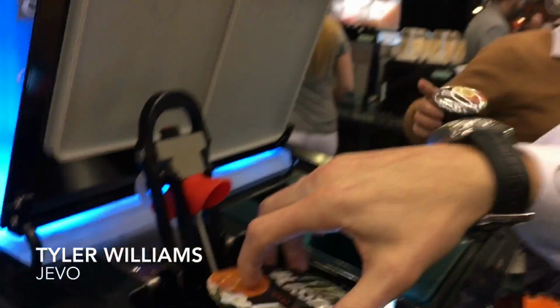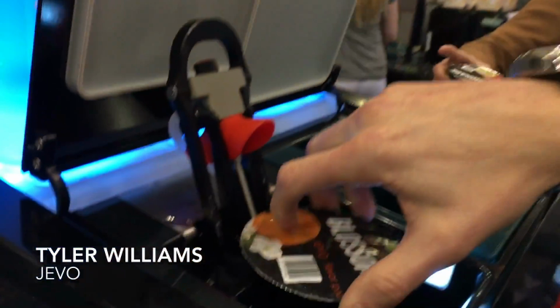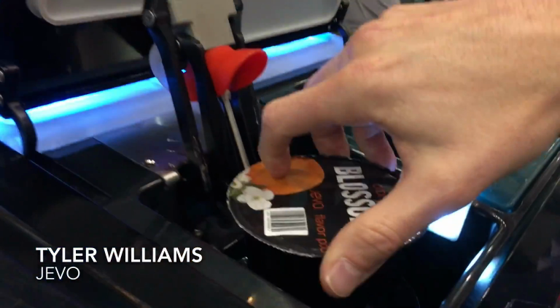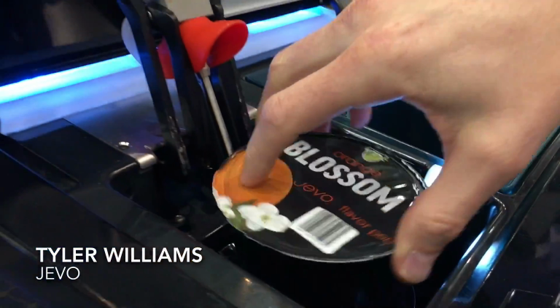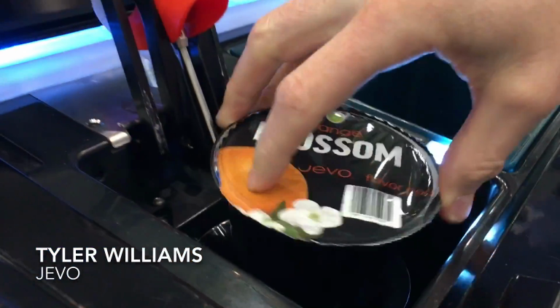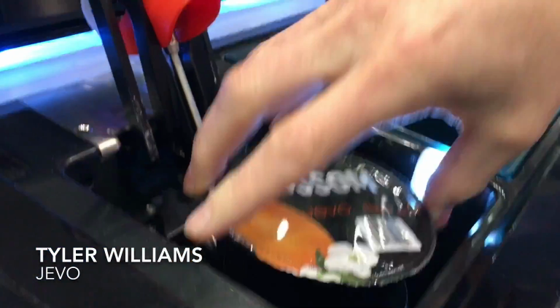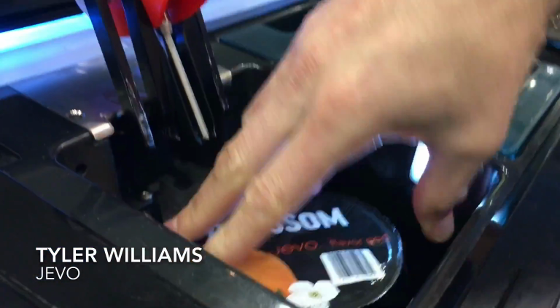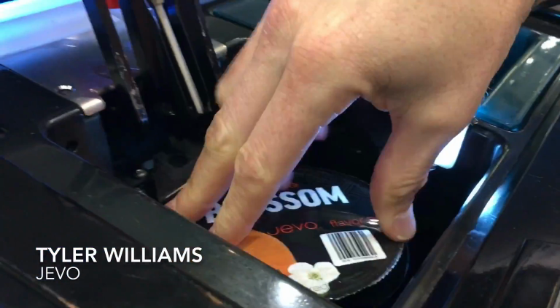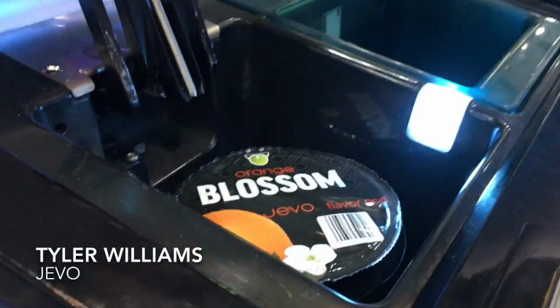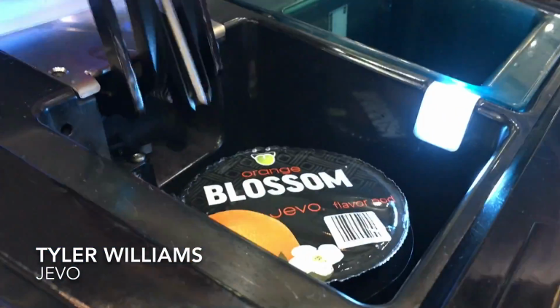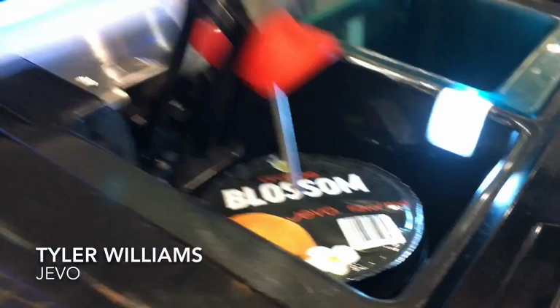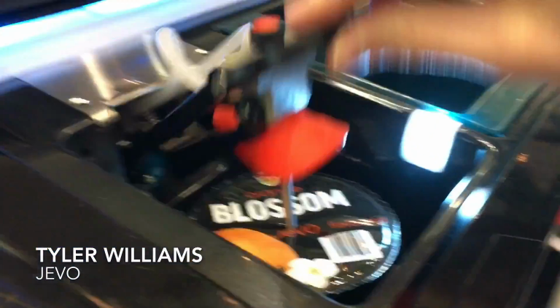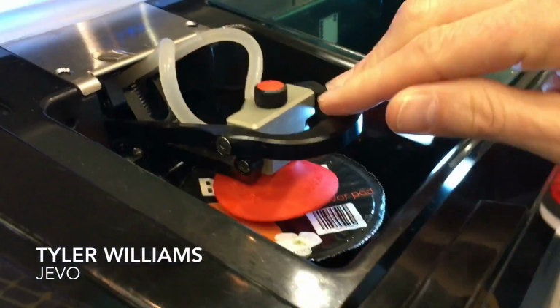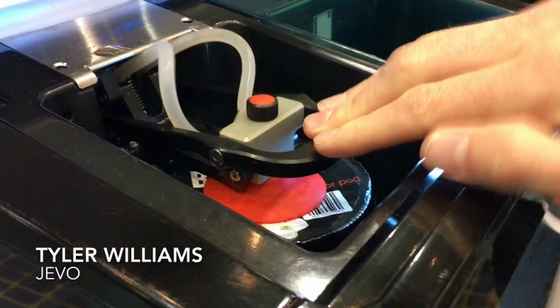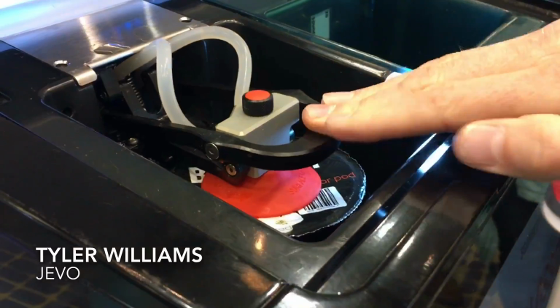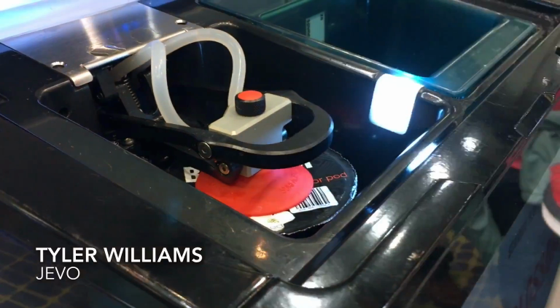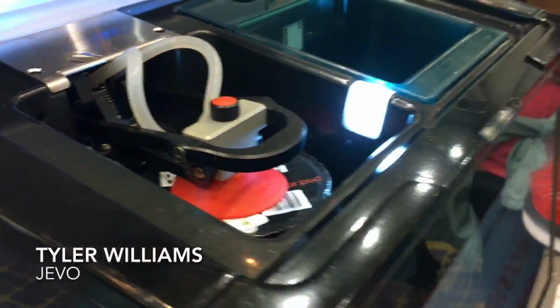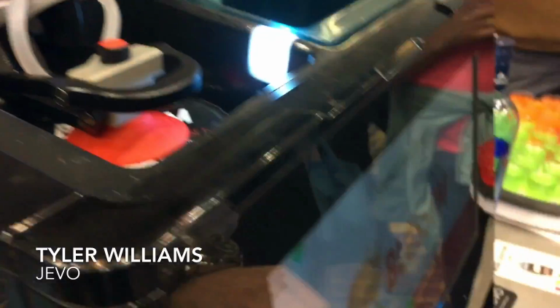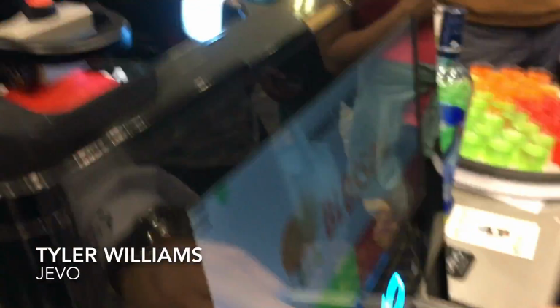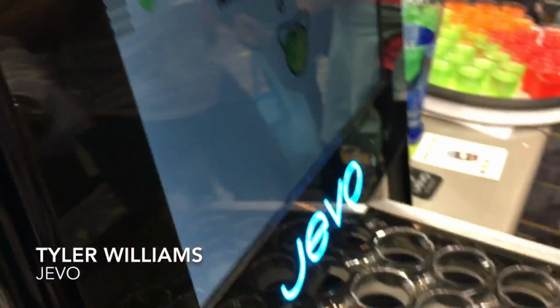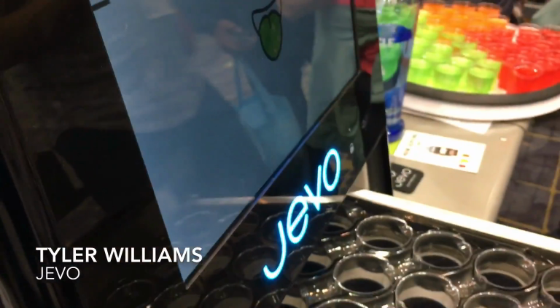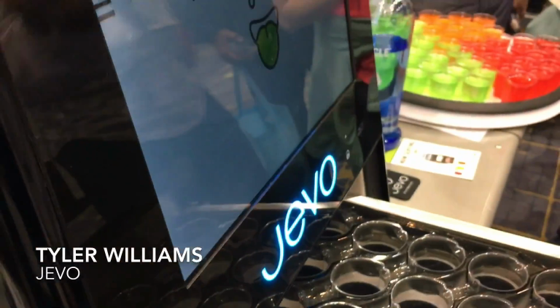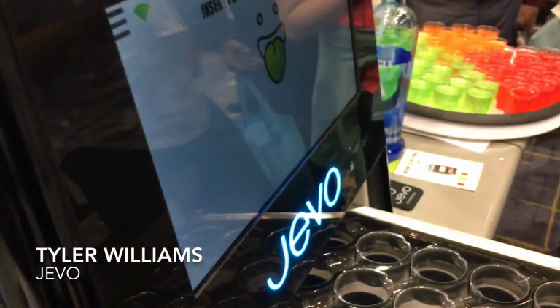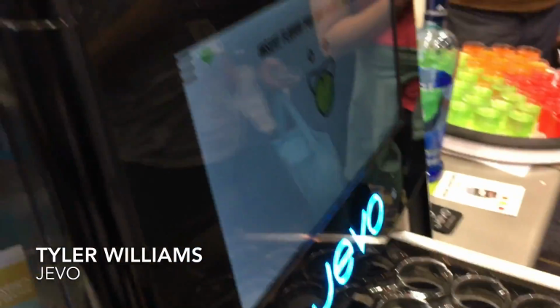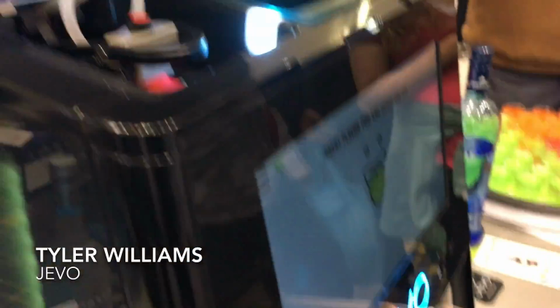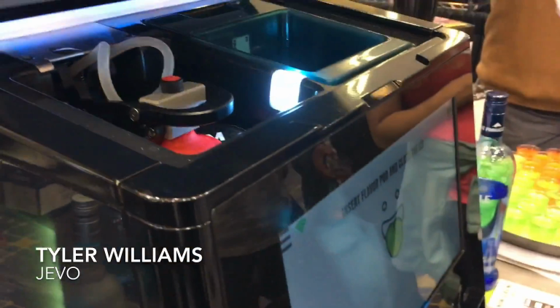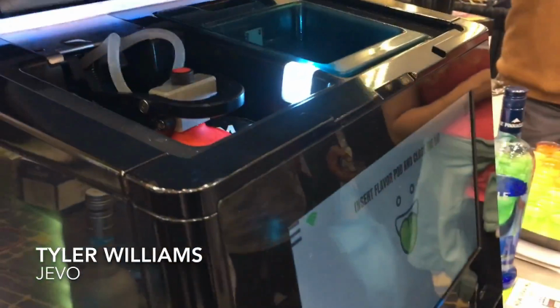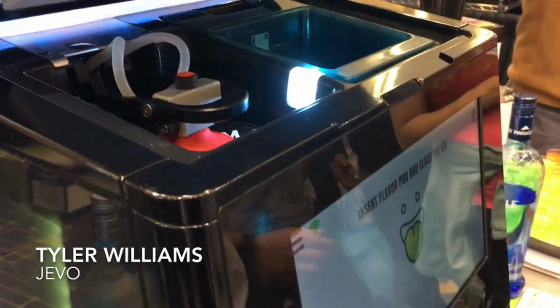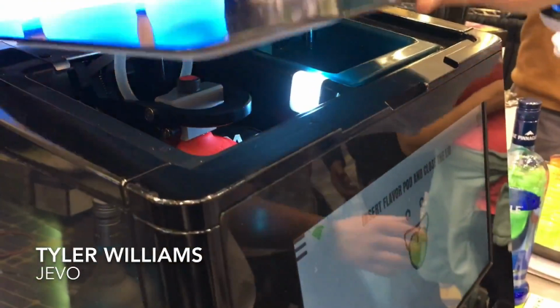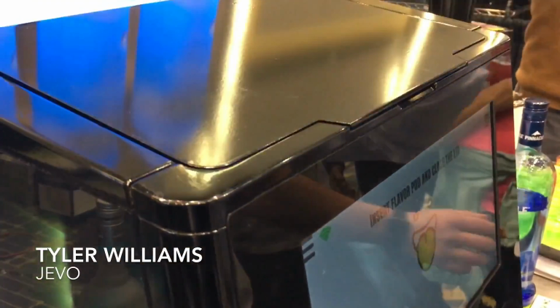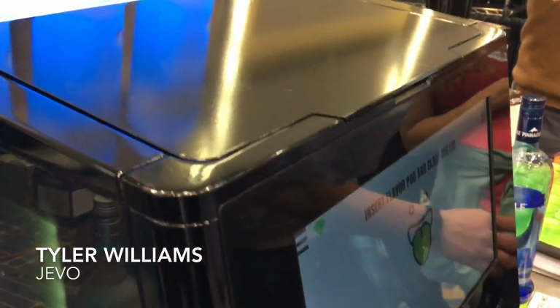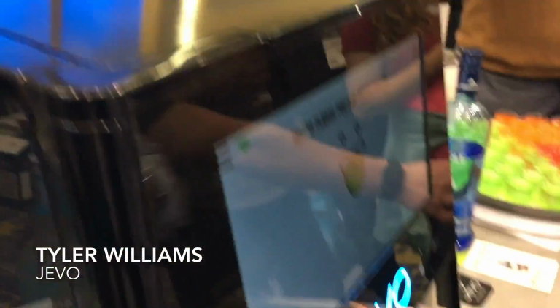We put it inside here, close that down, insert the pod, and close the lid.